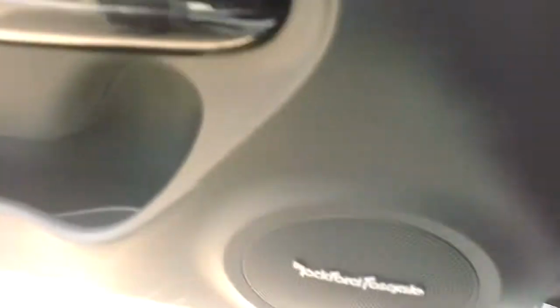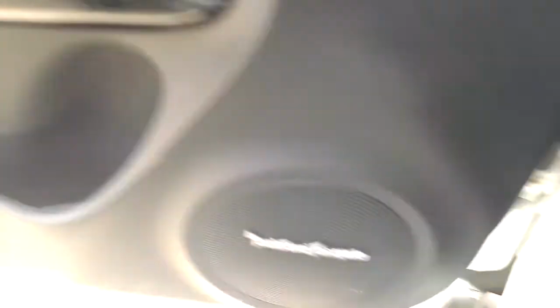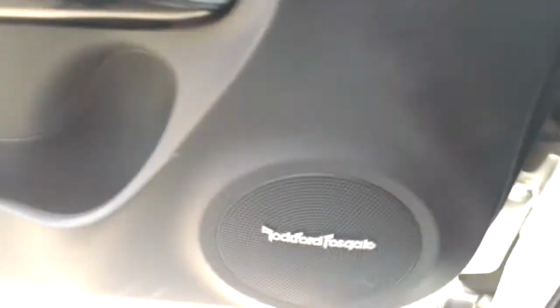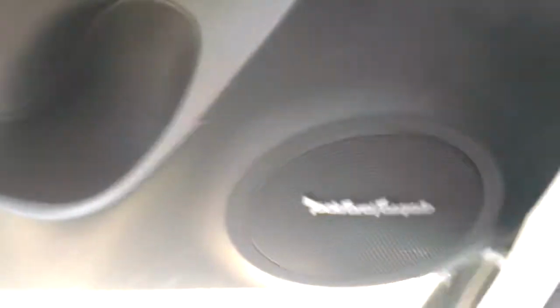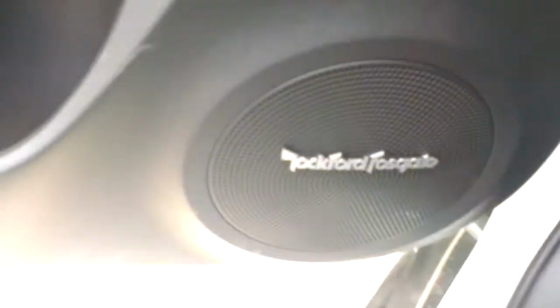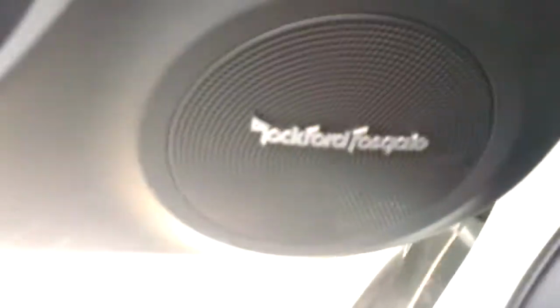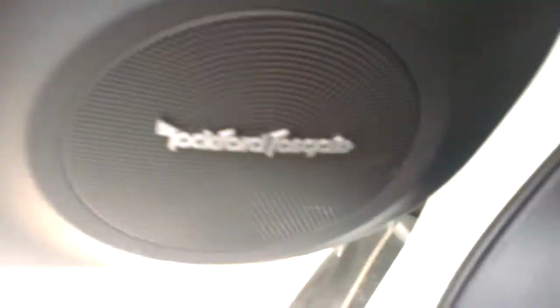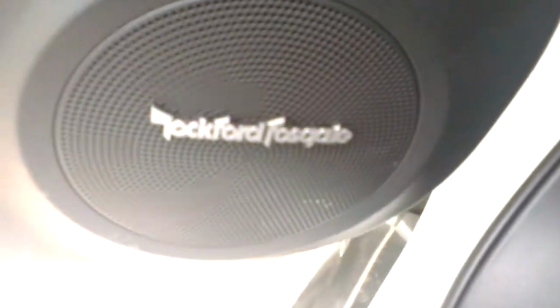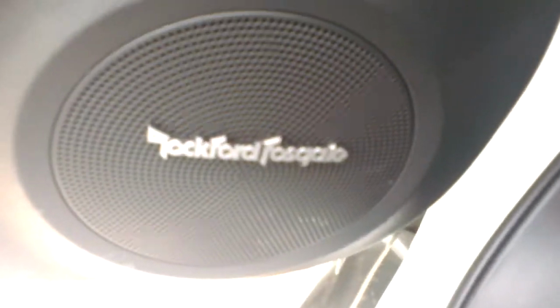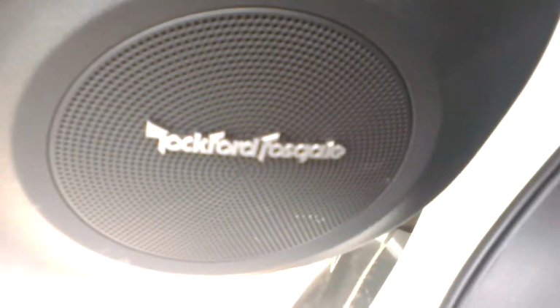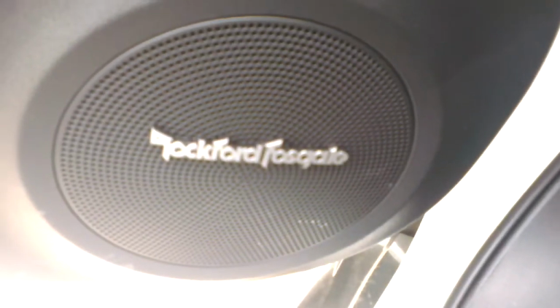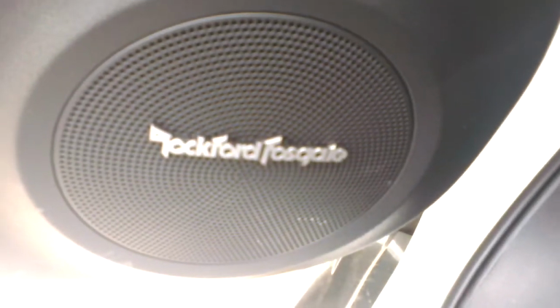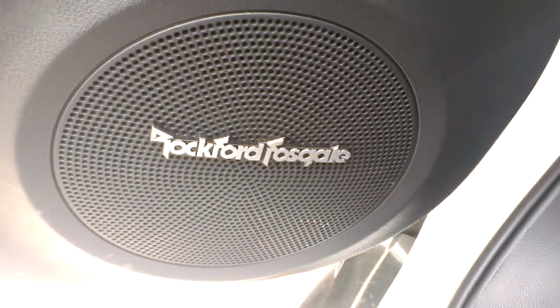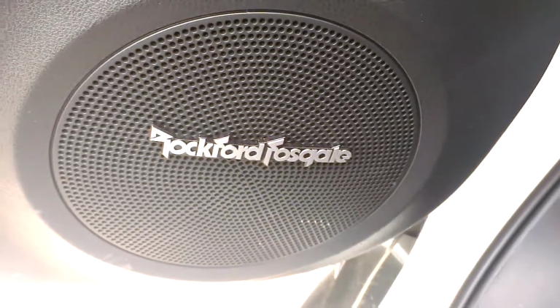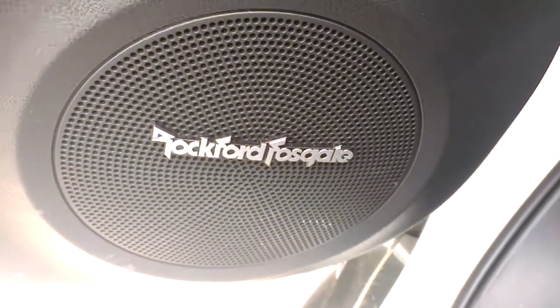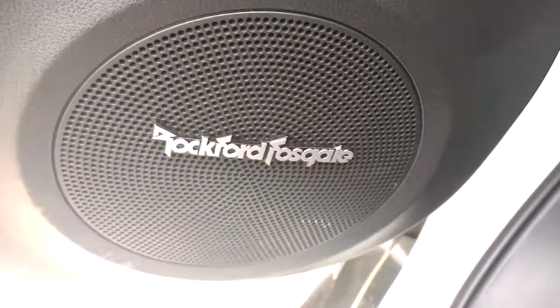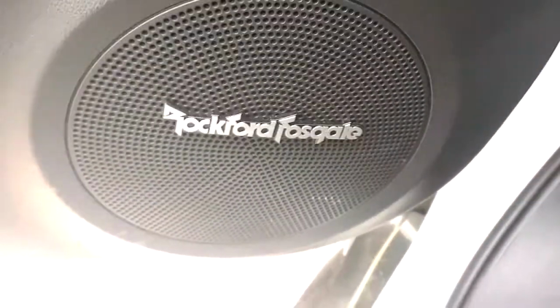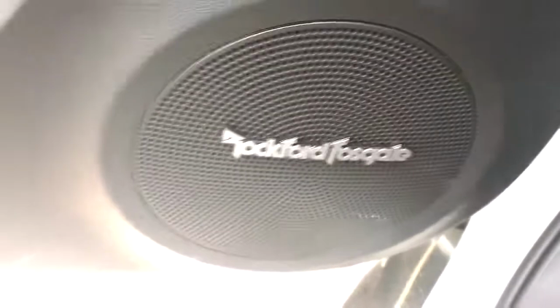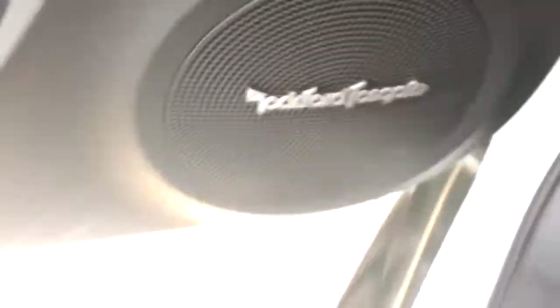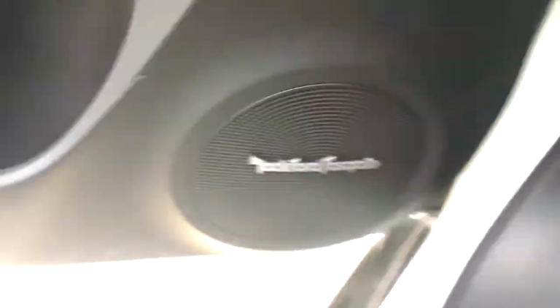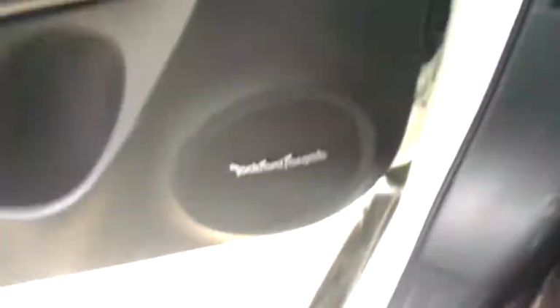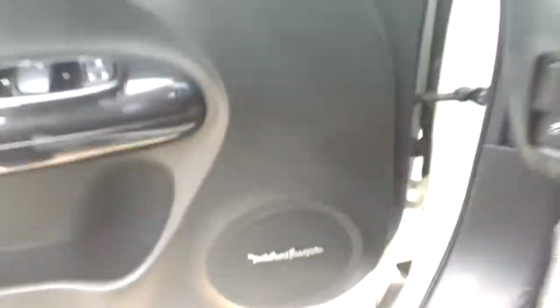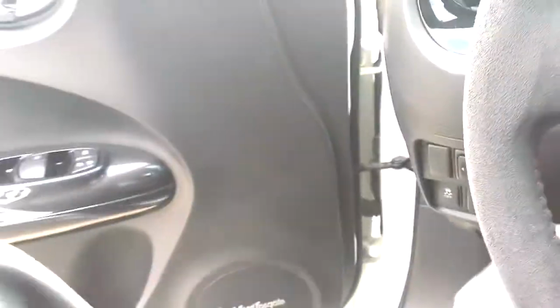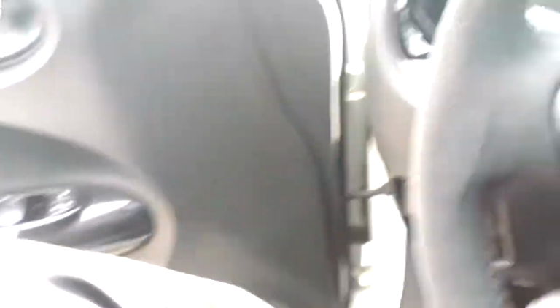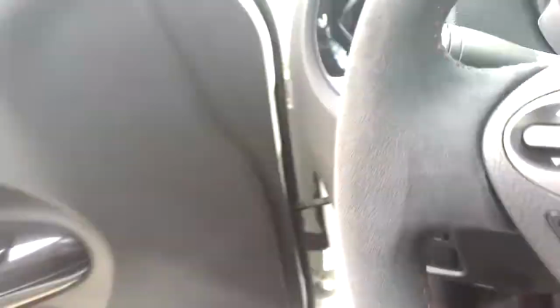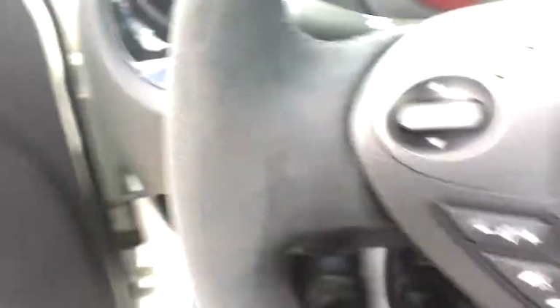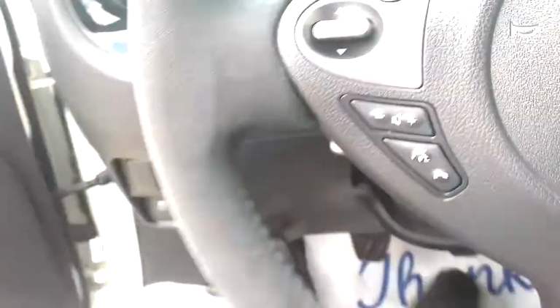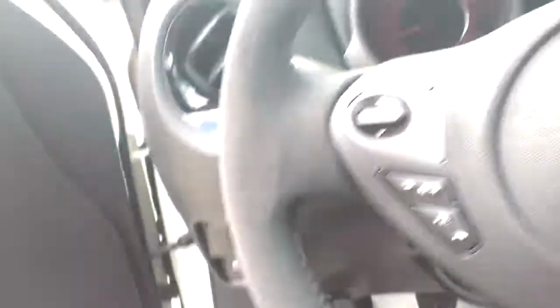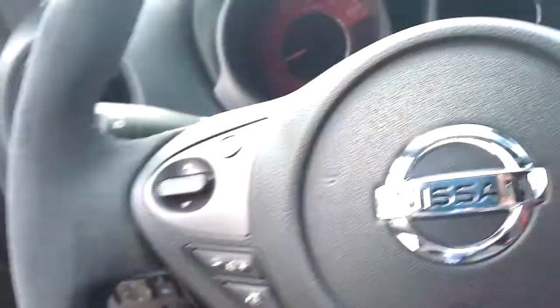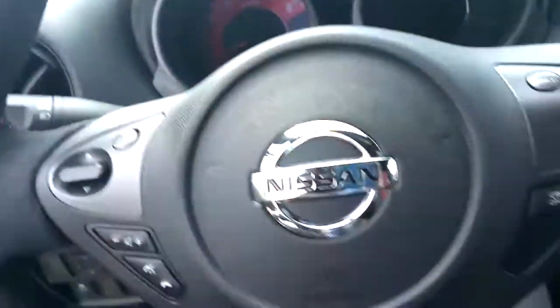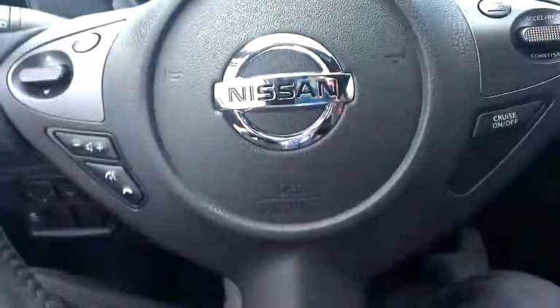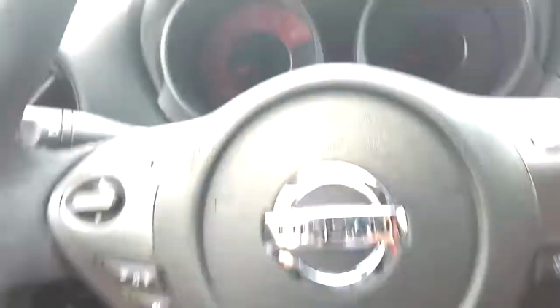To go with the premium interior, we've got a Rockford Fosgate audio system — phenomenal sound system, blow your mind with how good it is.